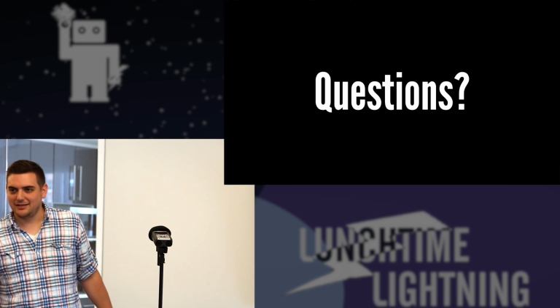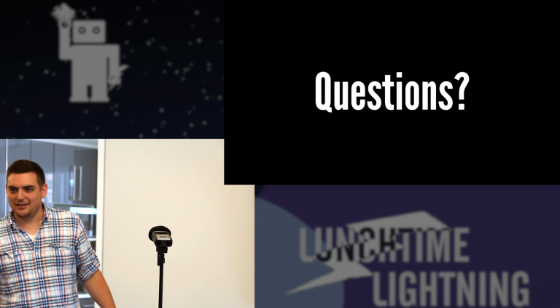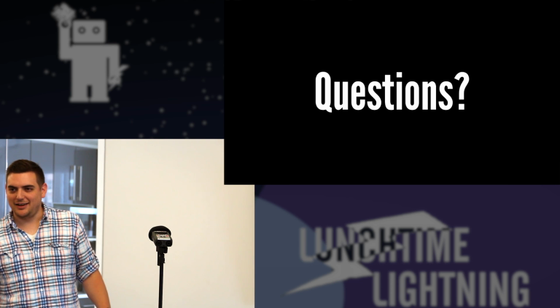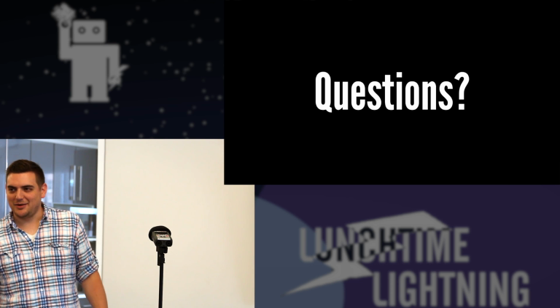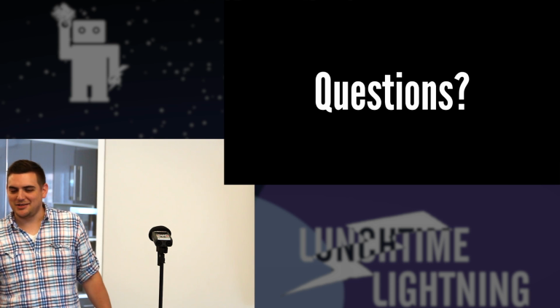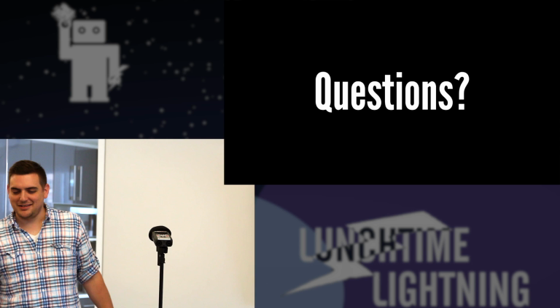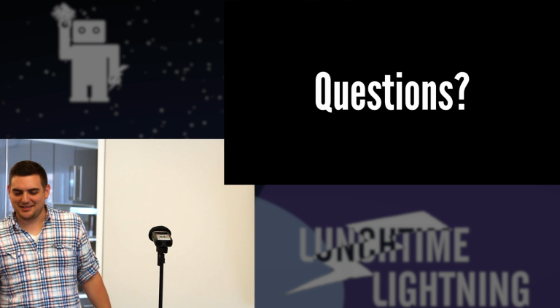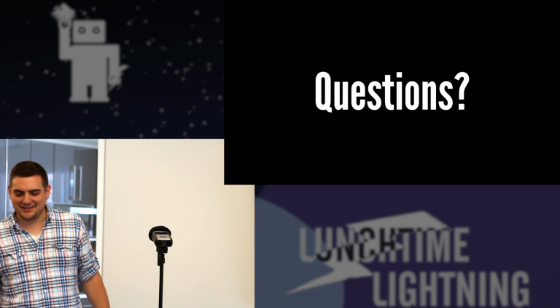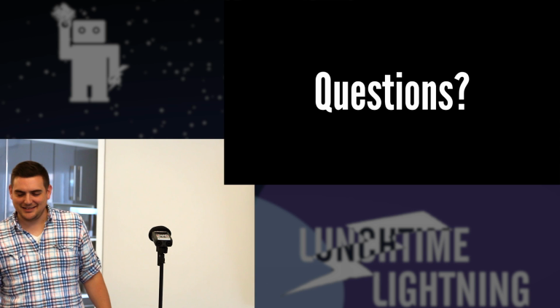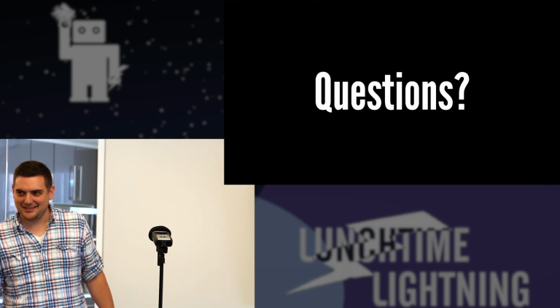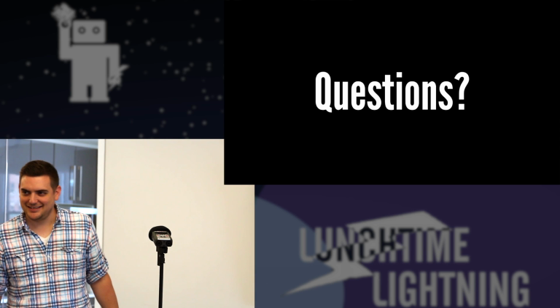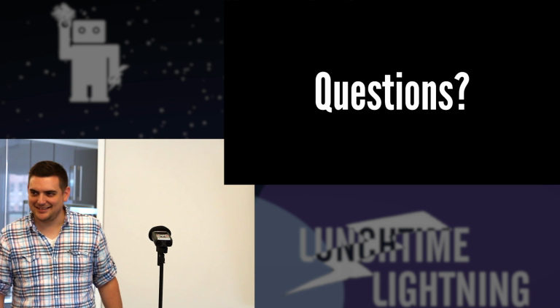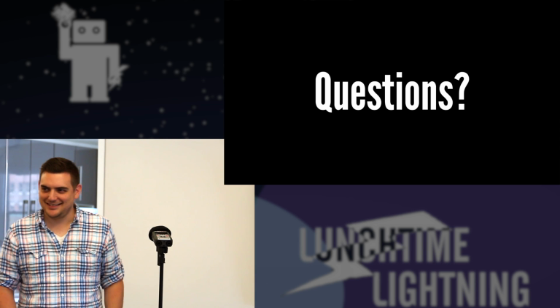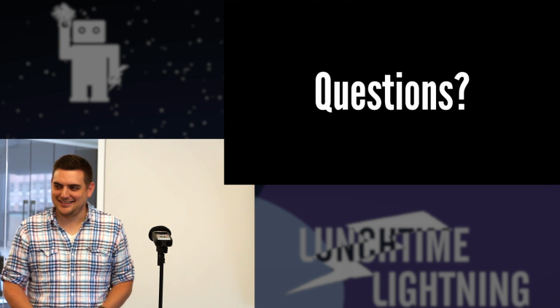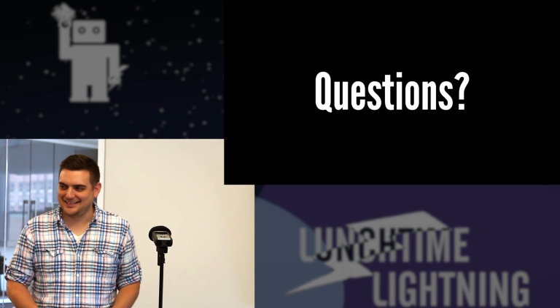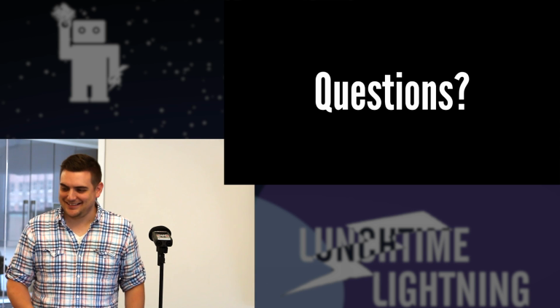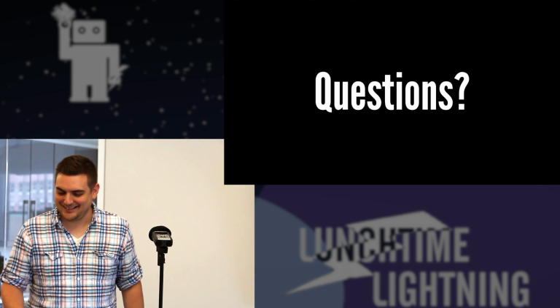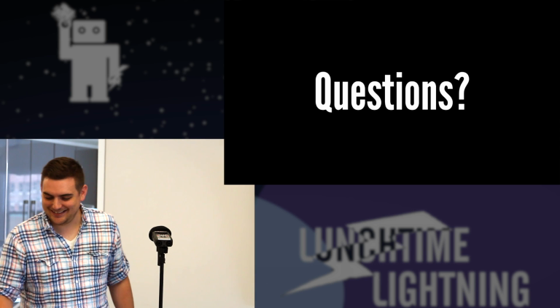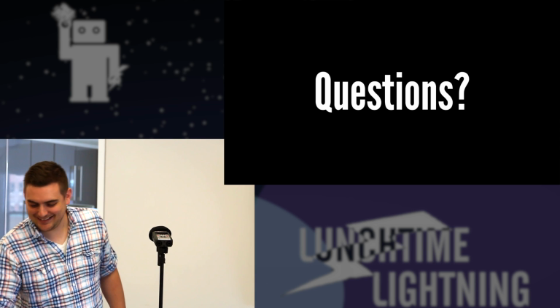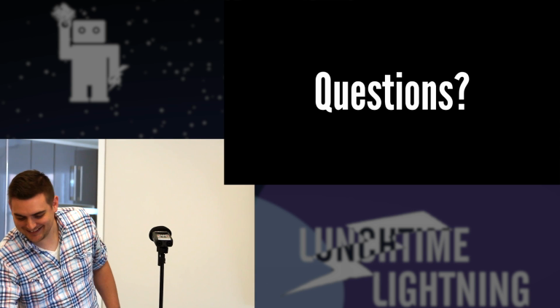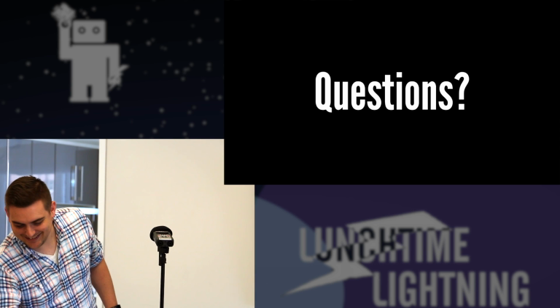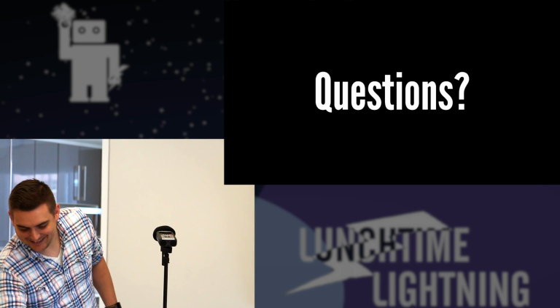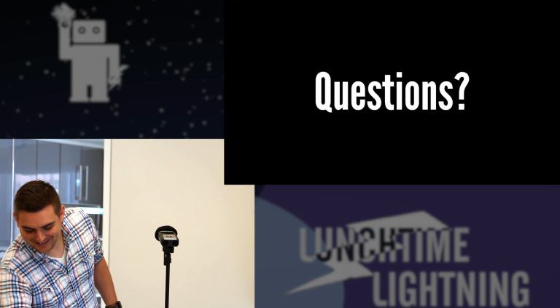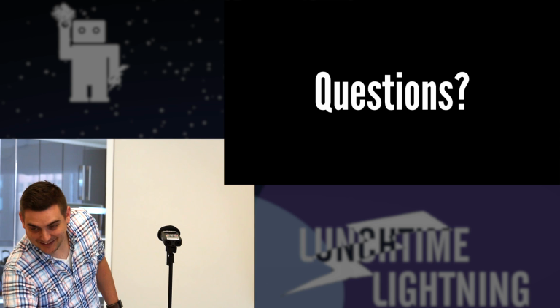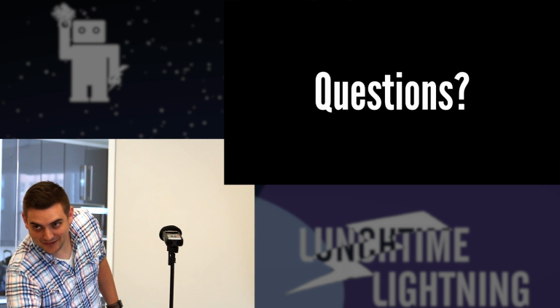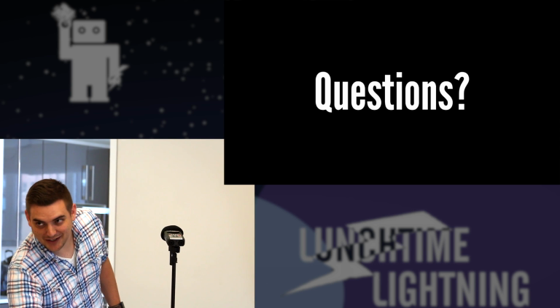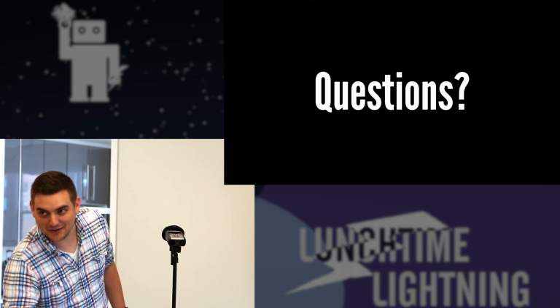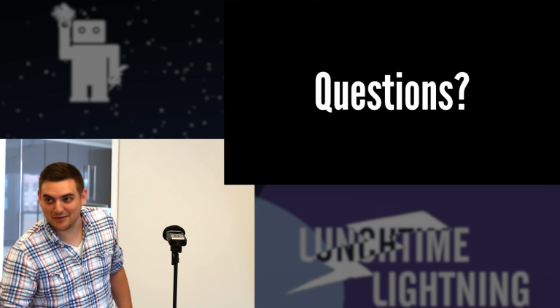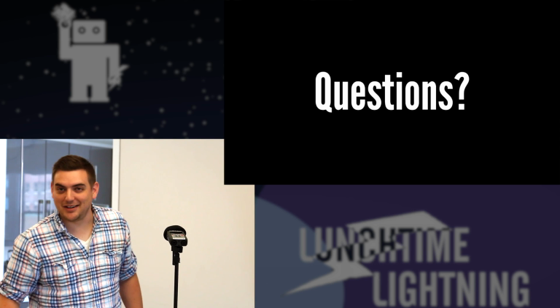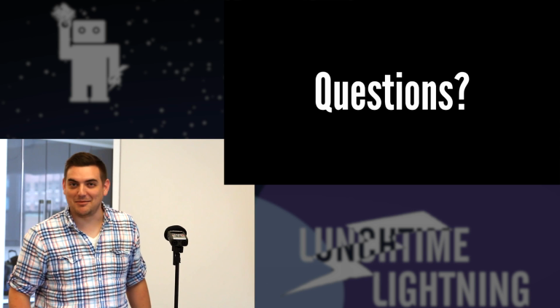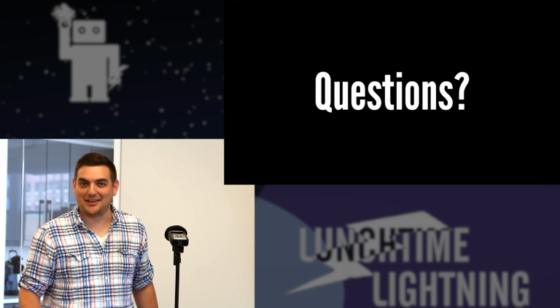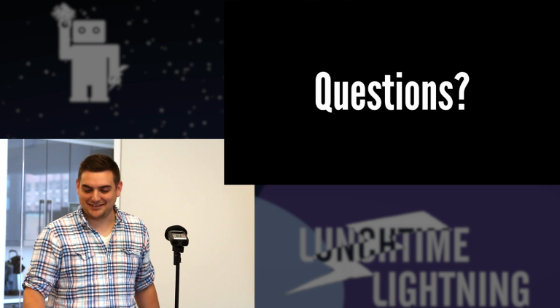Any questions? Thanks for everybody coming out.